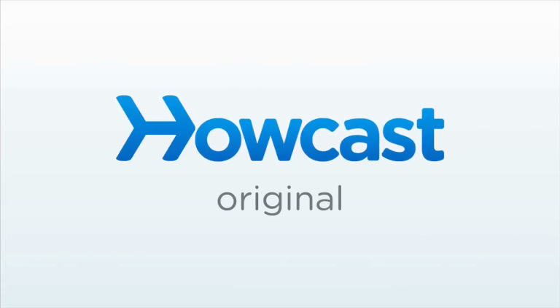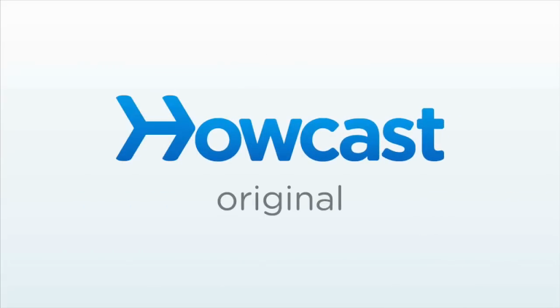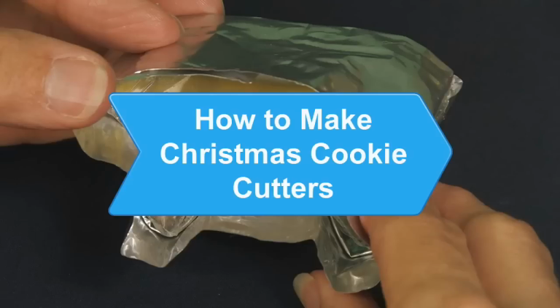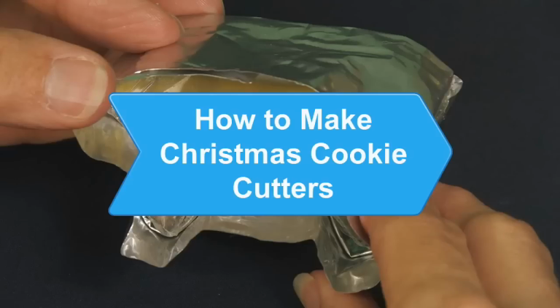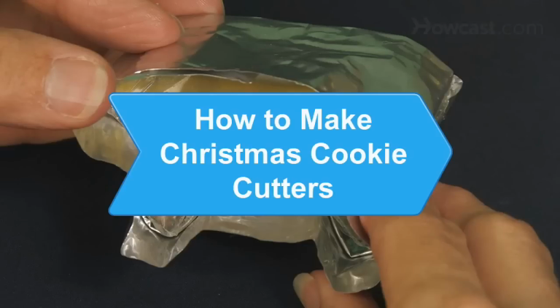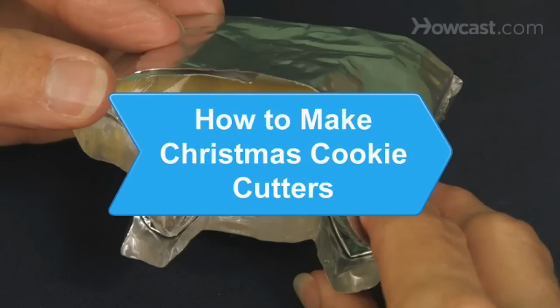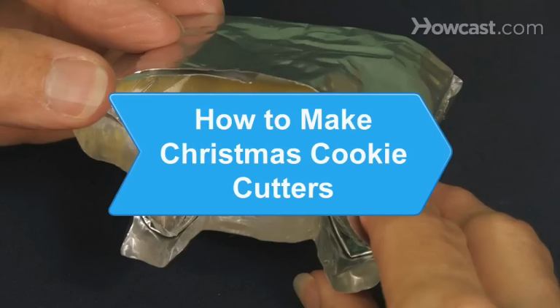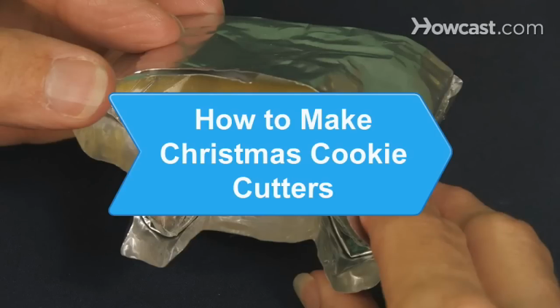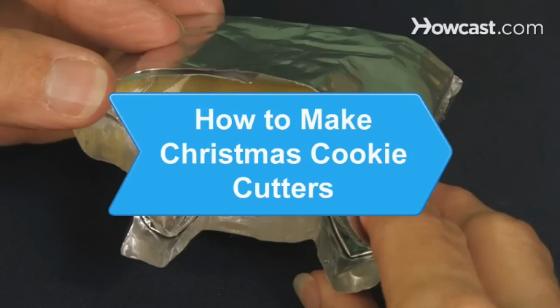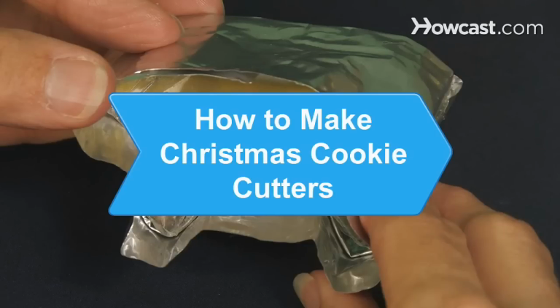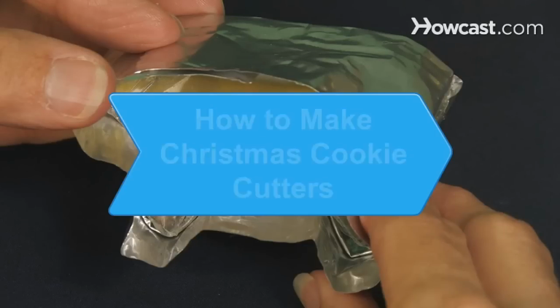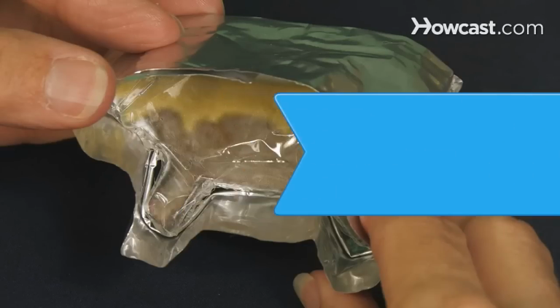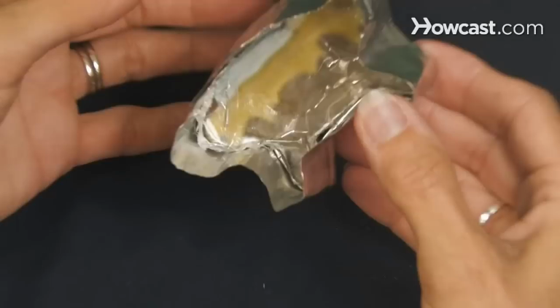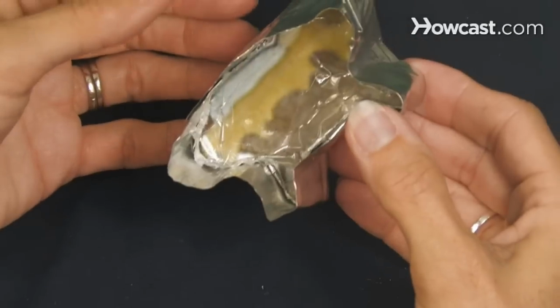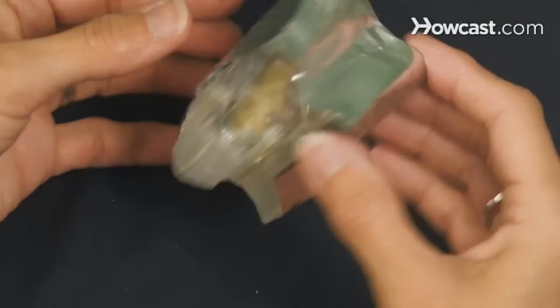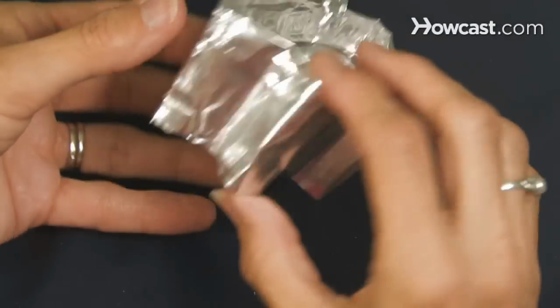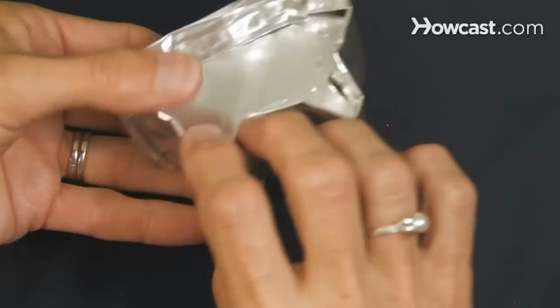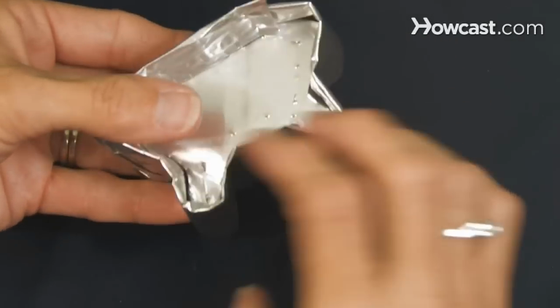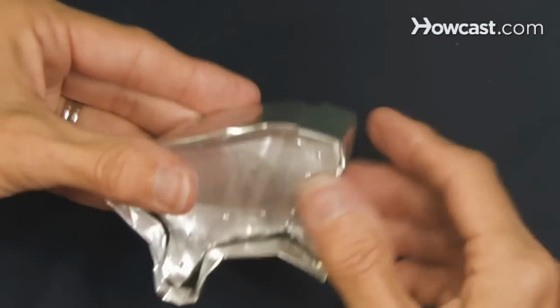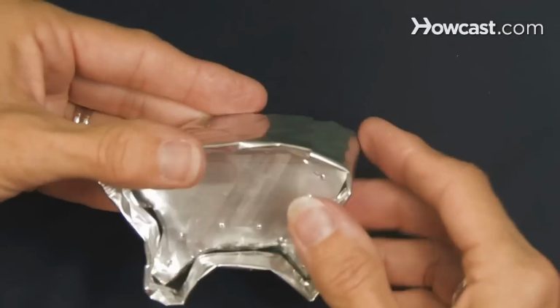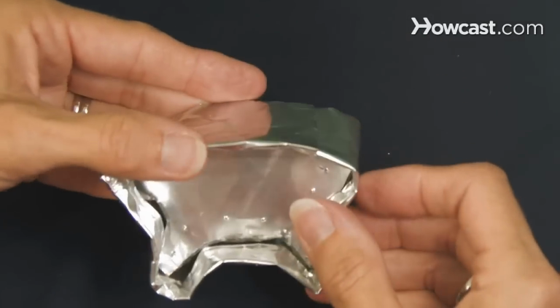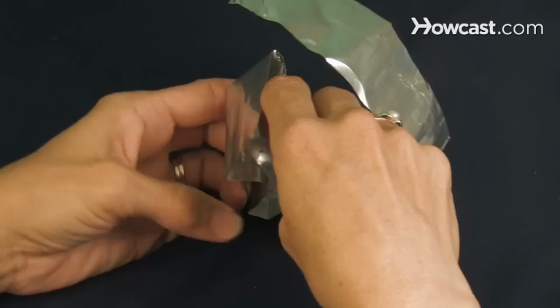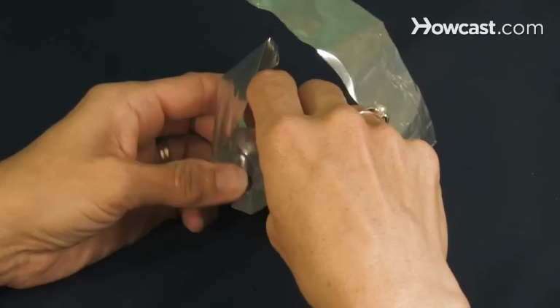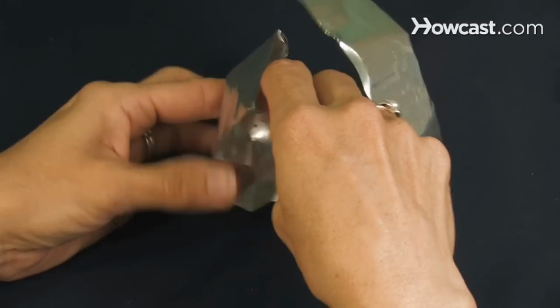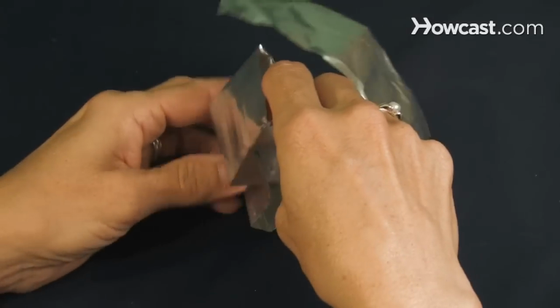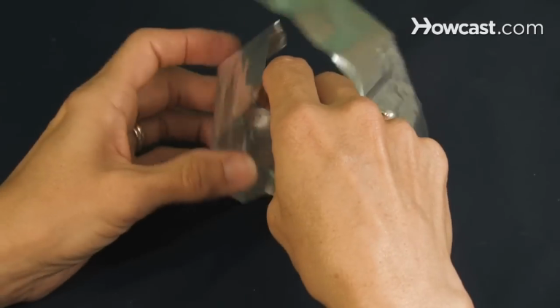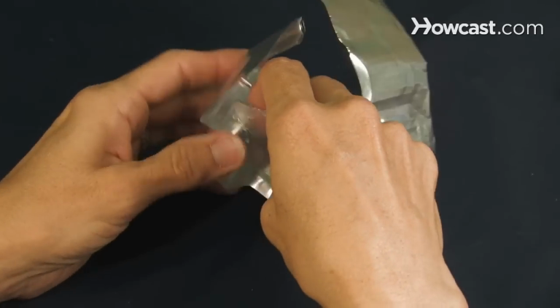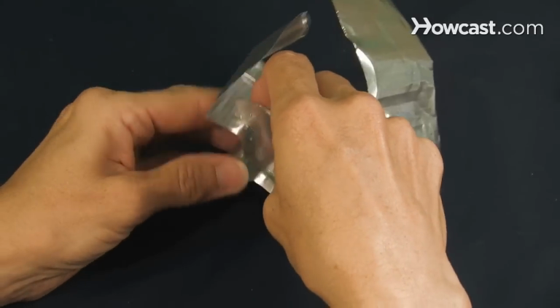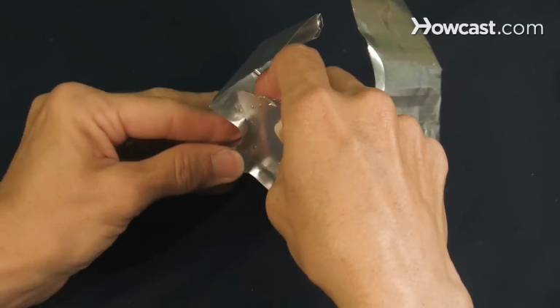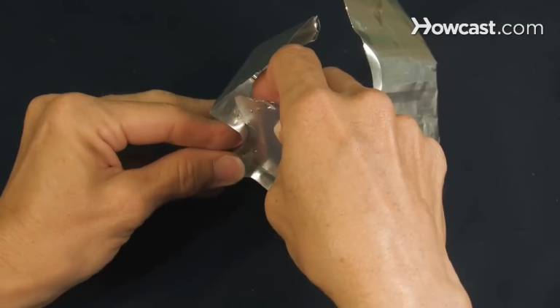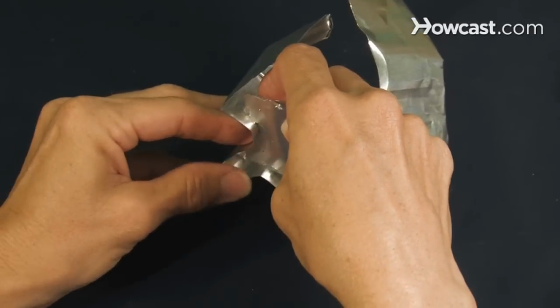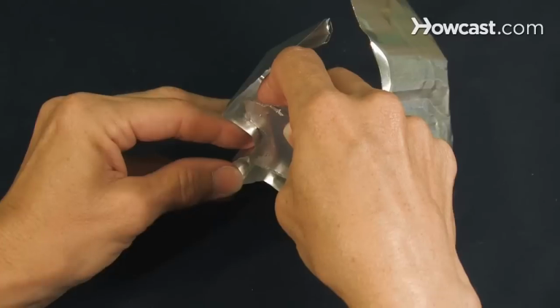How to Make Christmas Cookie Cutters. Why buy cookie cutters? Design and make your own for pennies on the dollar.